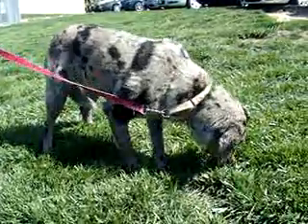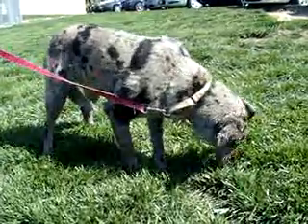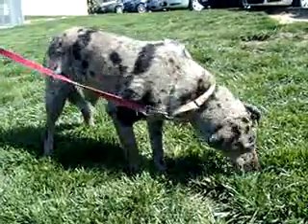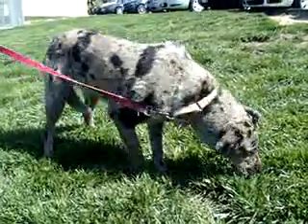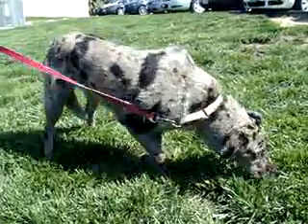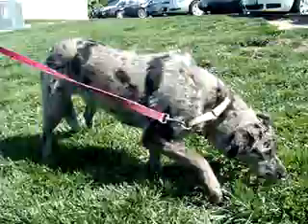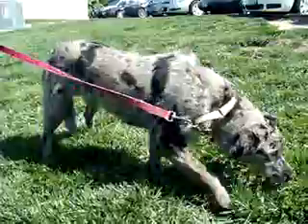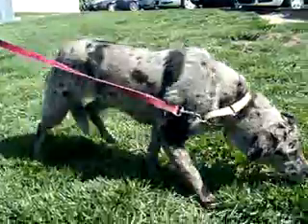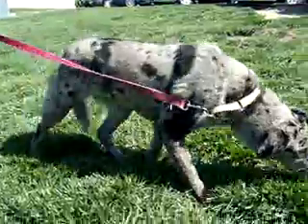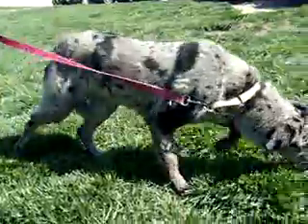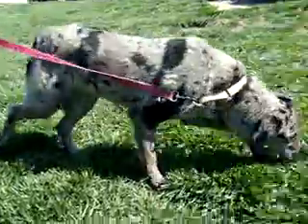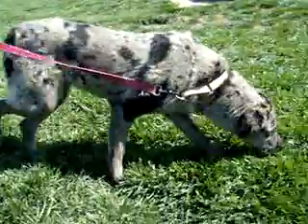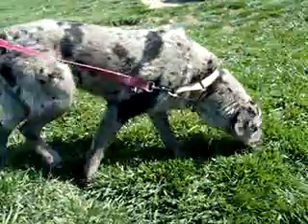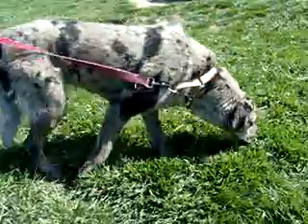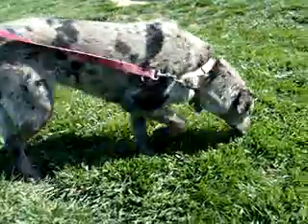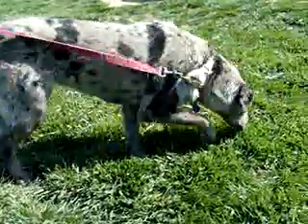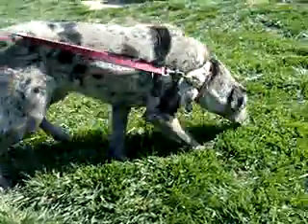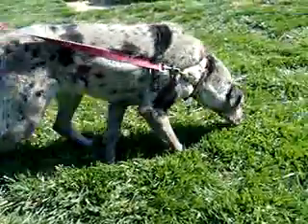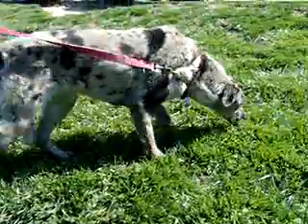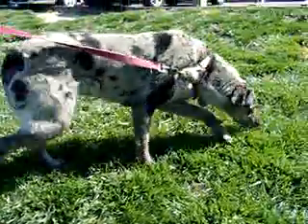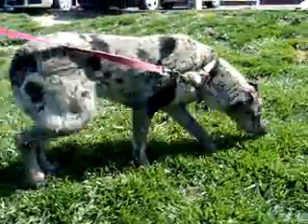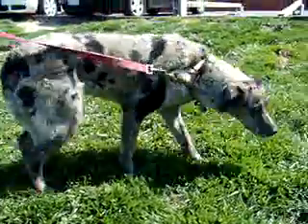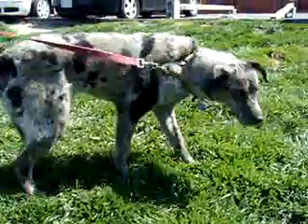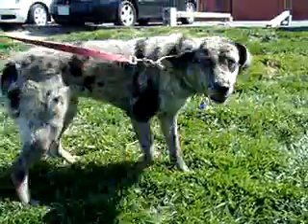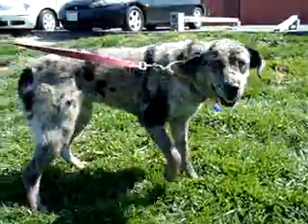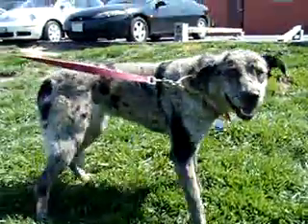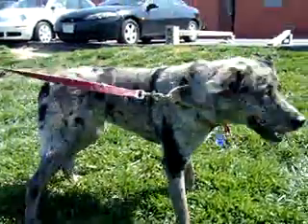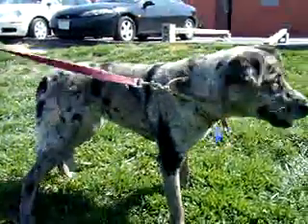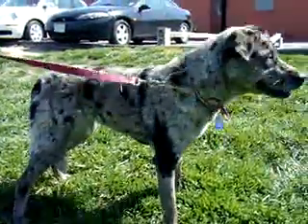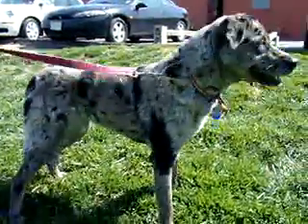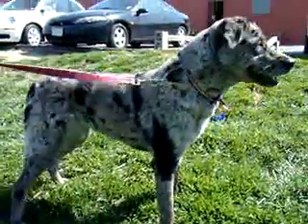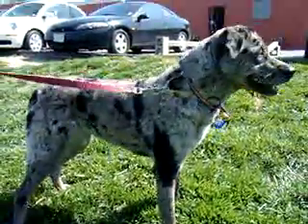As you can see, she loves to smell and just be outside. She's going to make someone a terrific new pet.